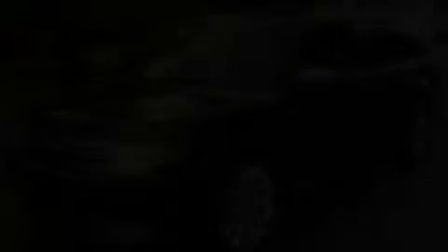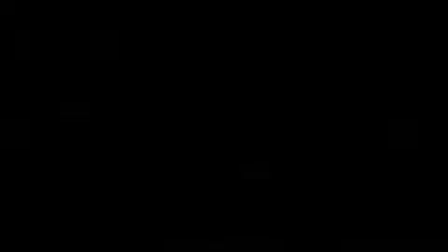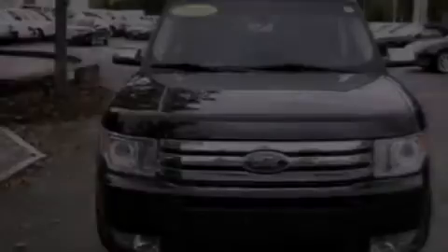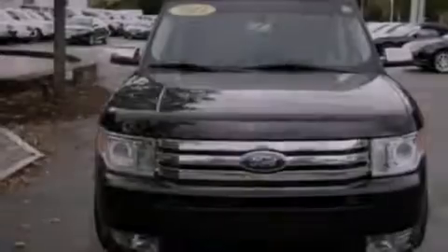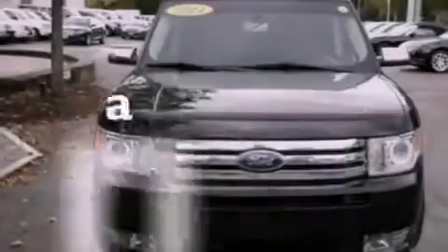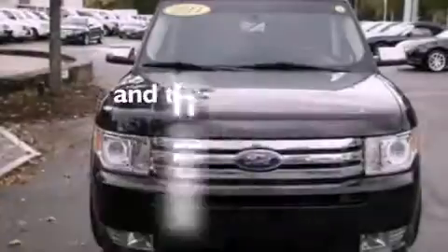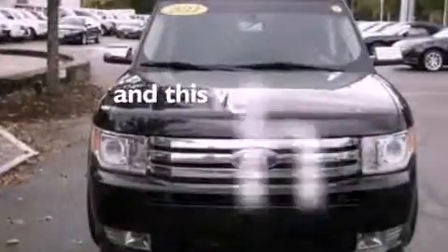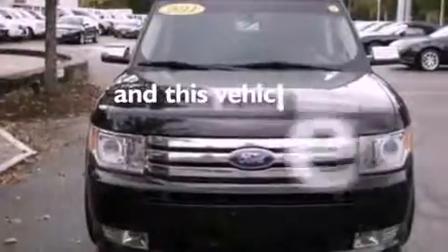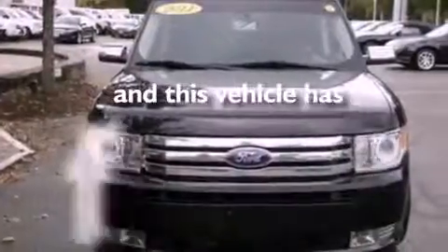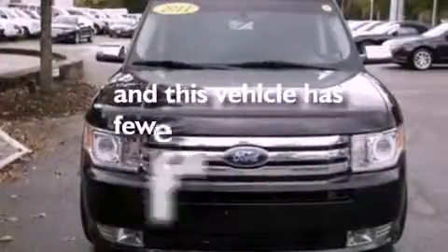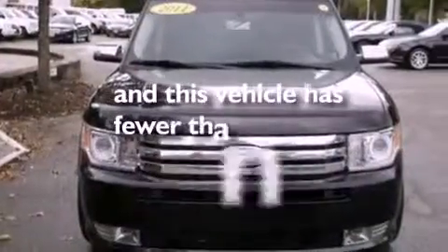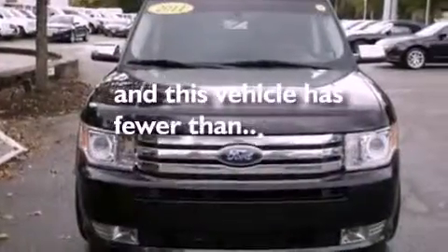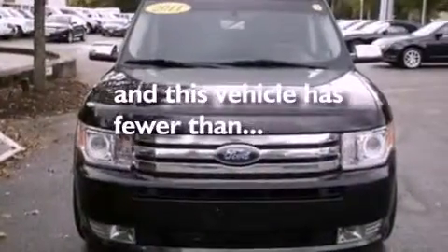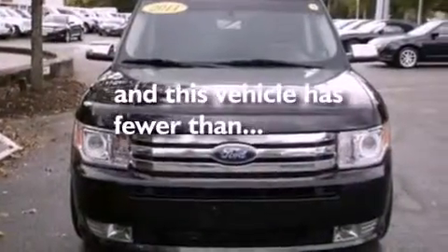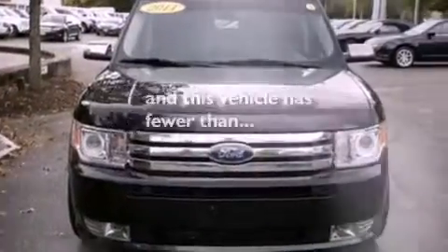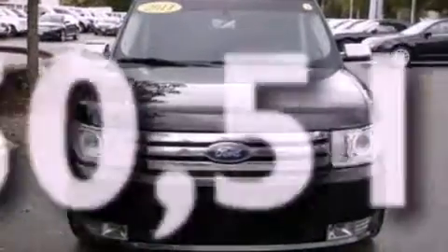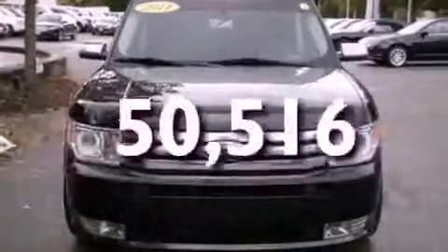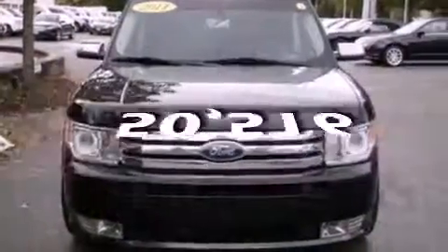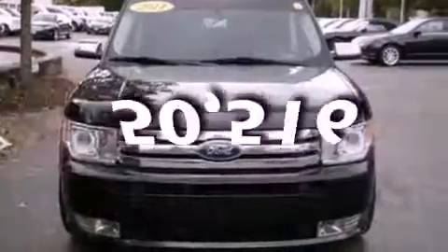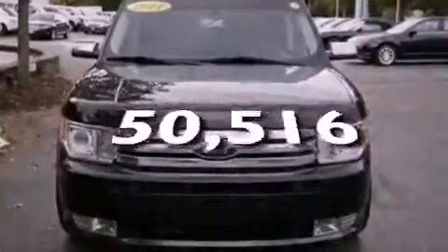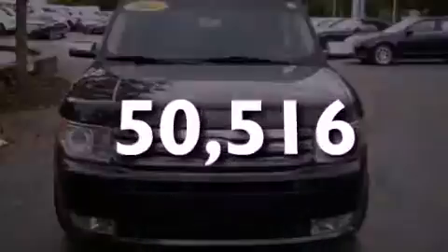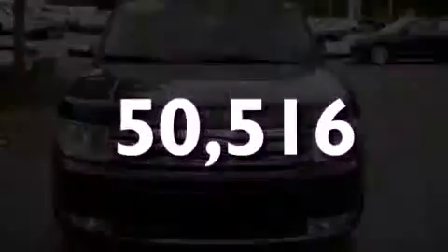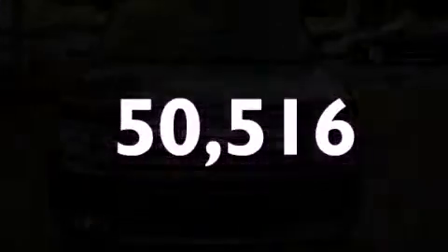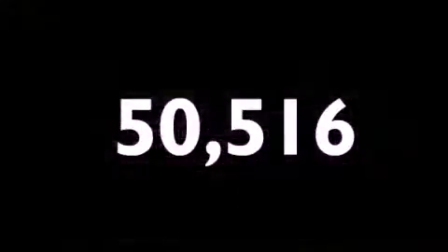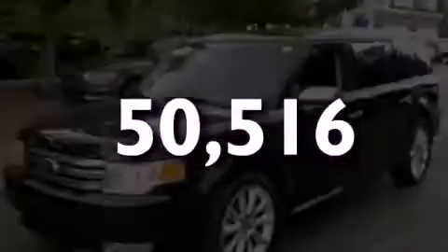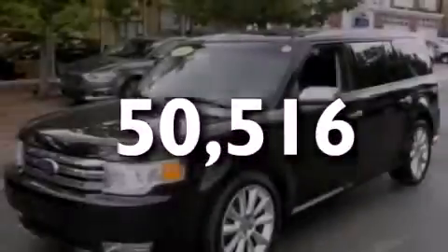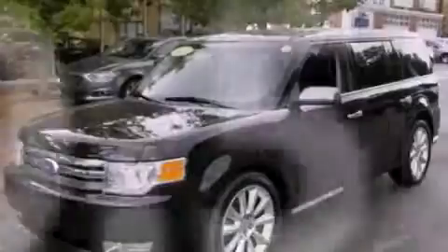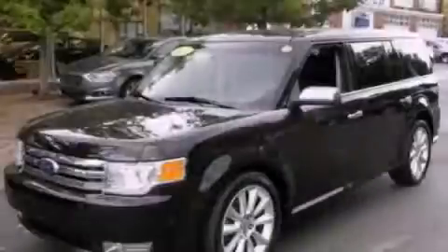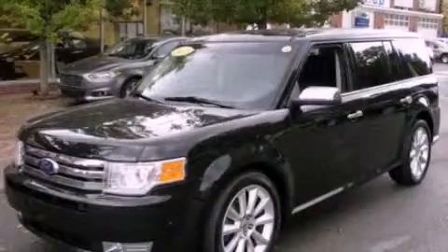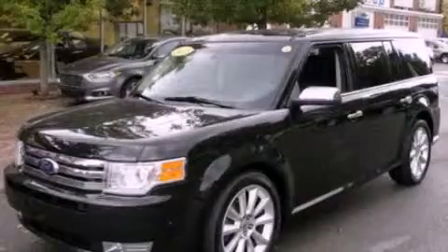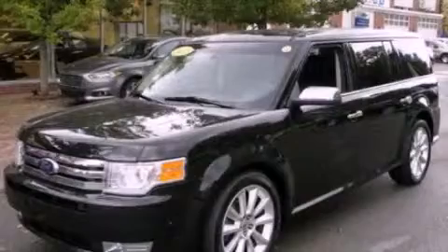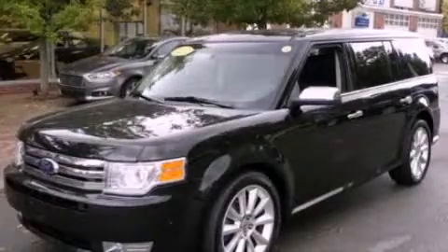This vehicle has fewer than 51,000 miles on the odometer. Contact us today to arrange your test drive.